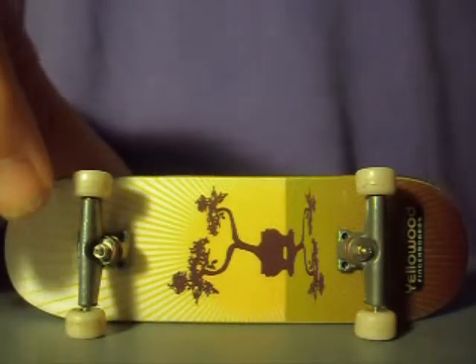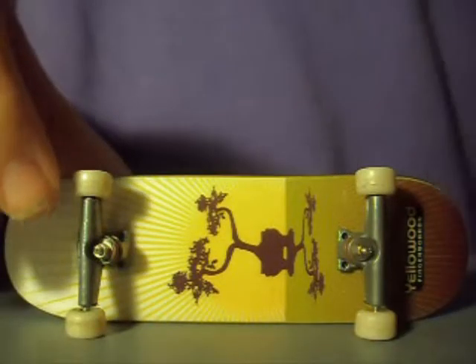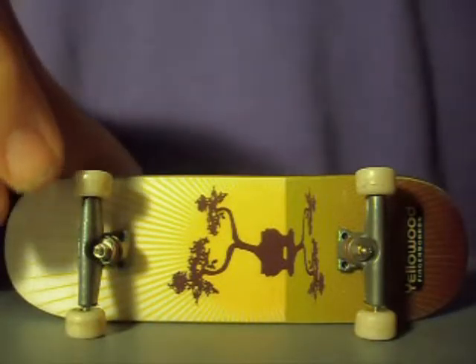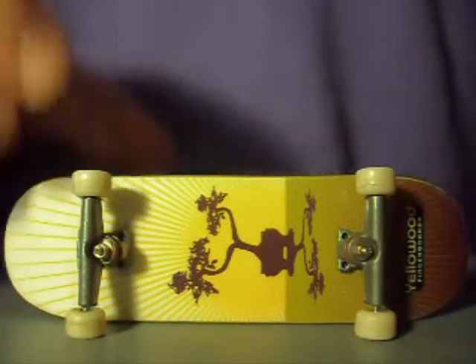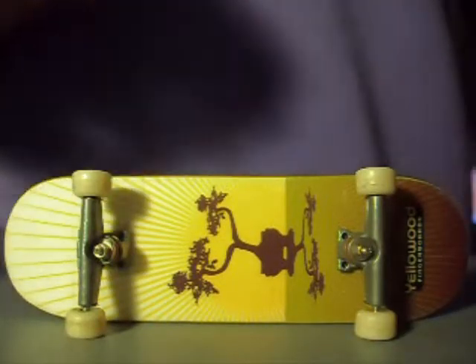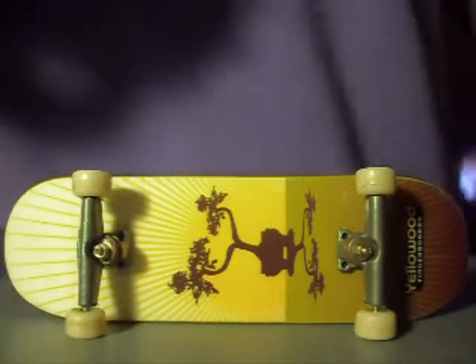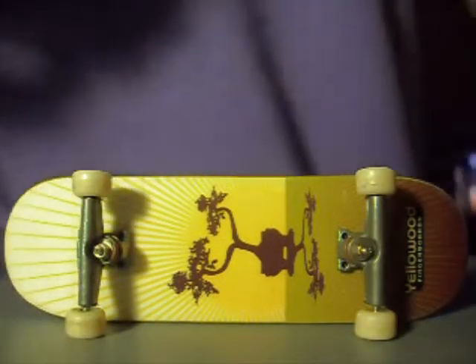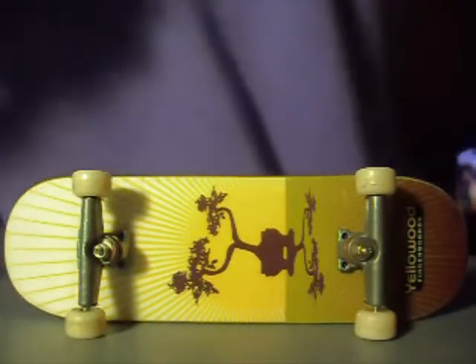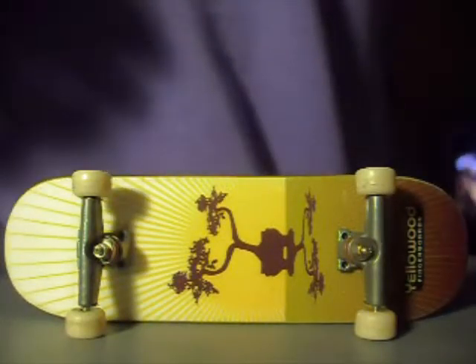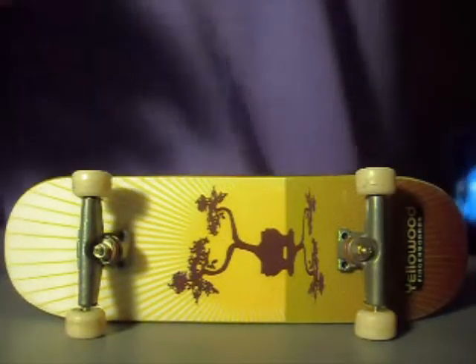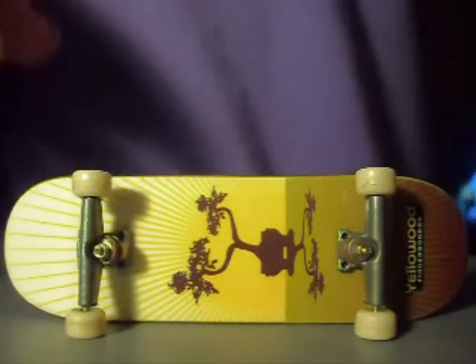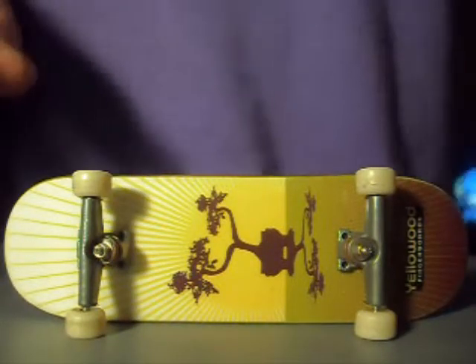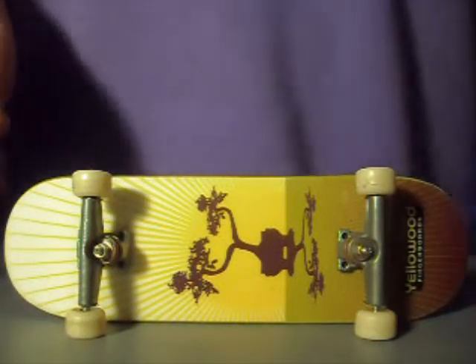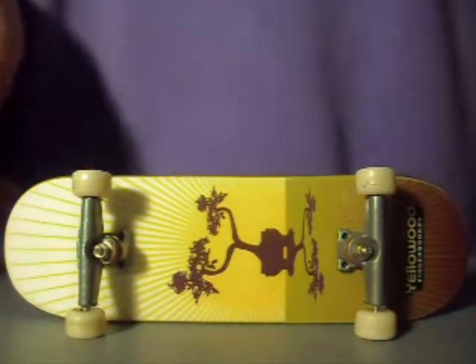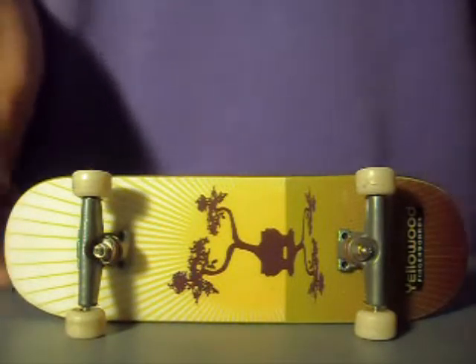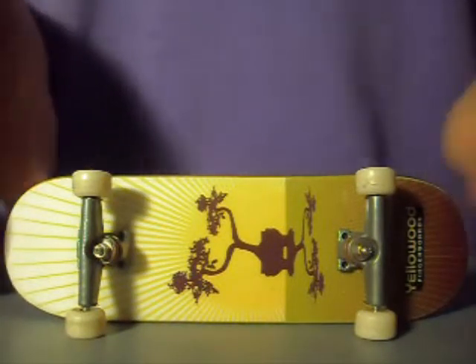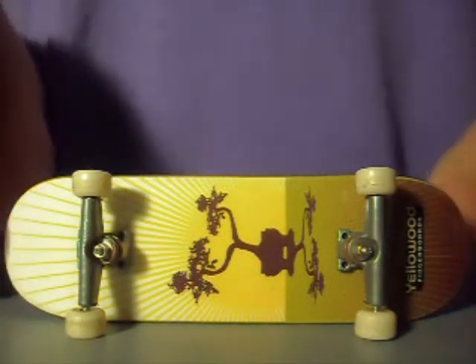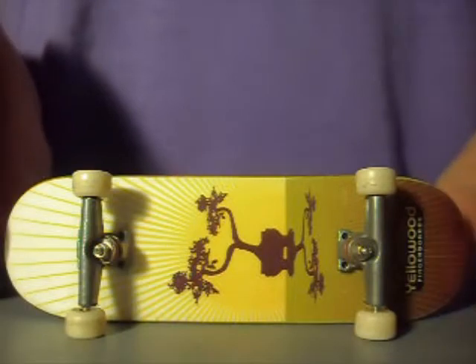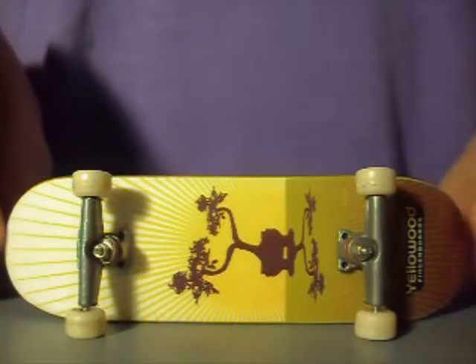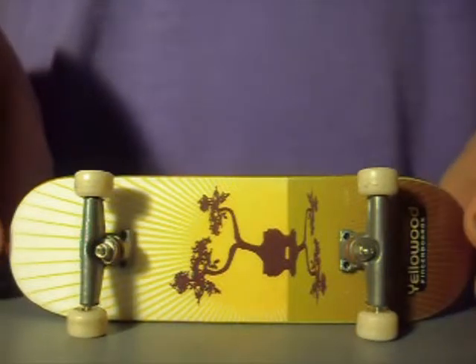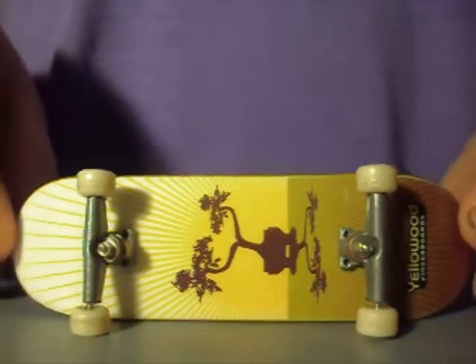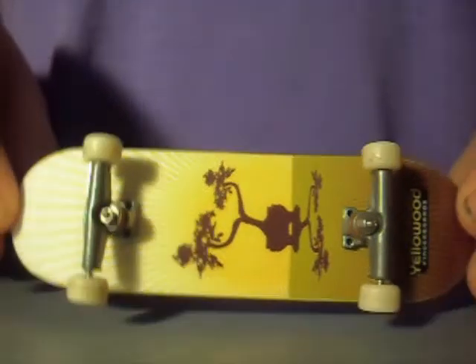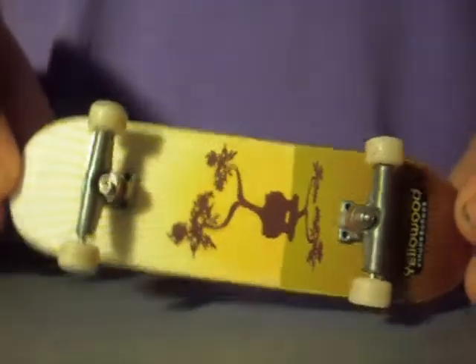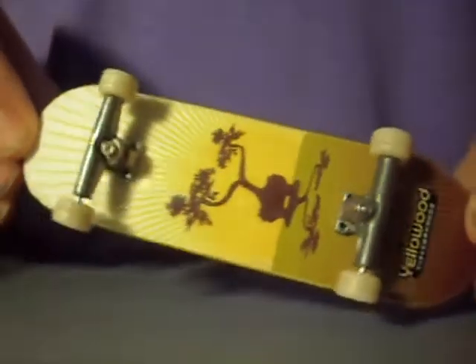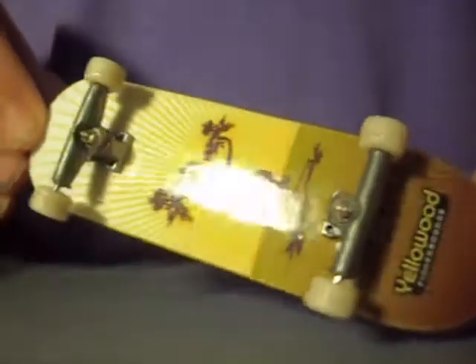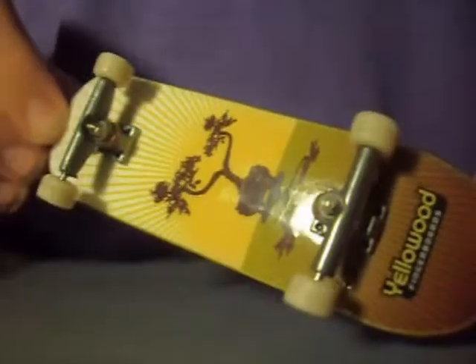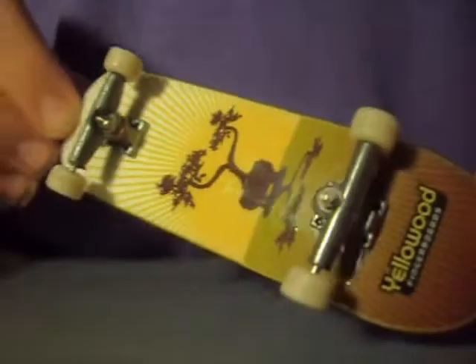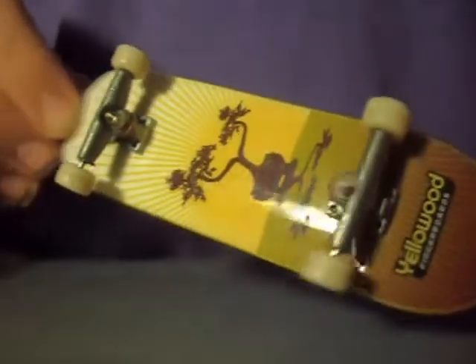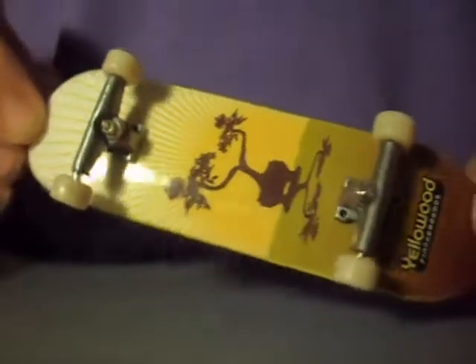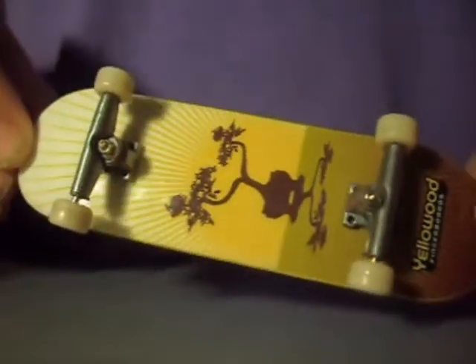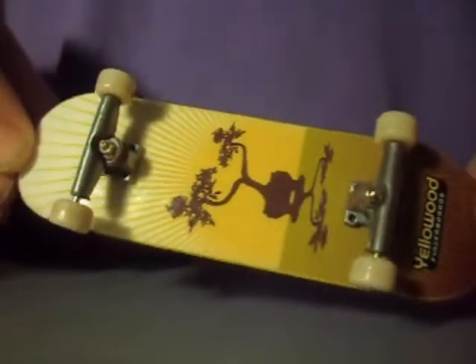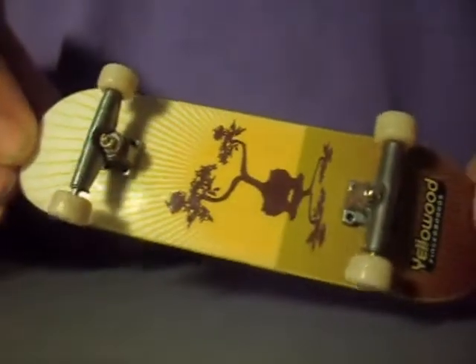Hey guys, it's FBMan17 here. I'm going to do a review on my Yellowwood fingerboard.